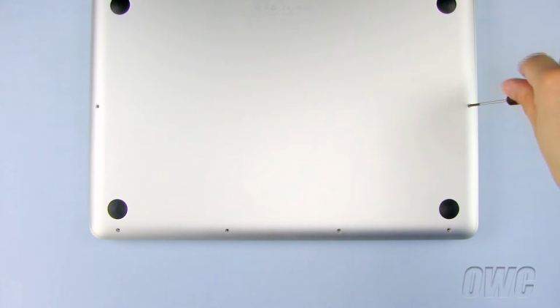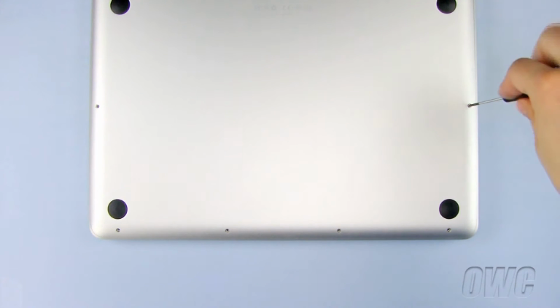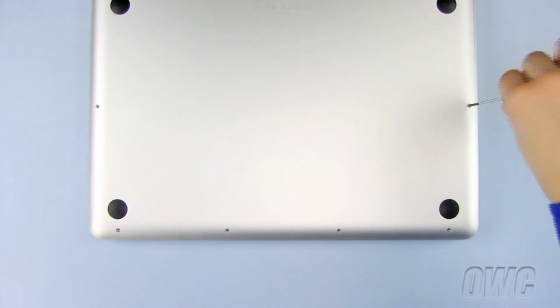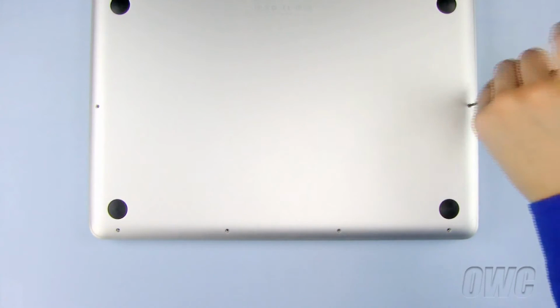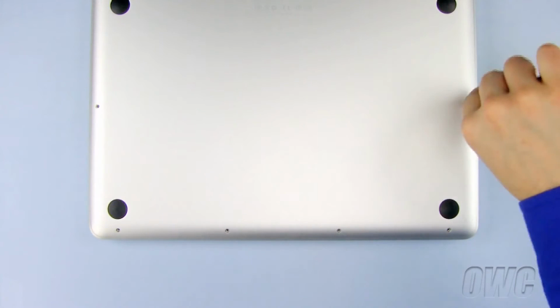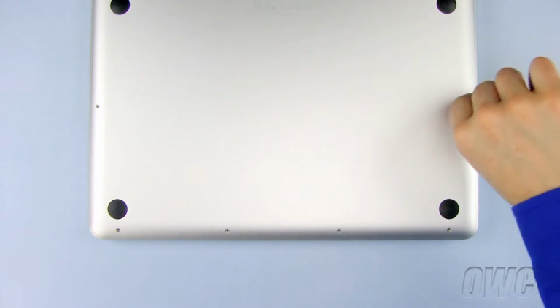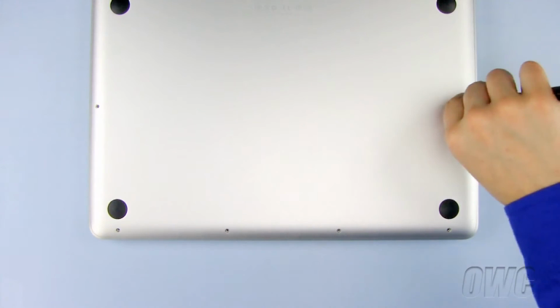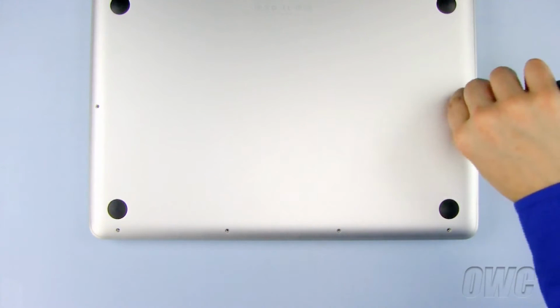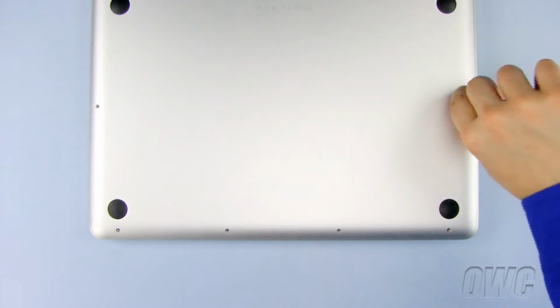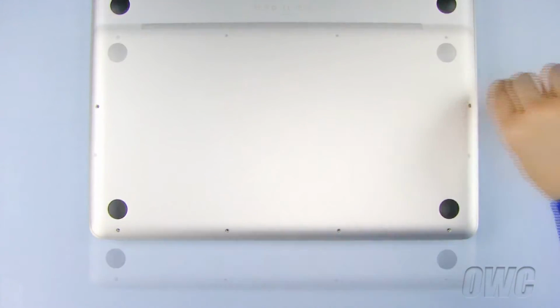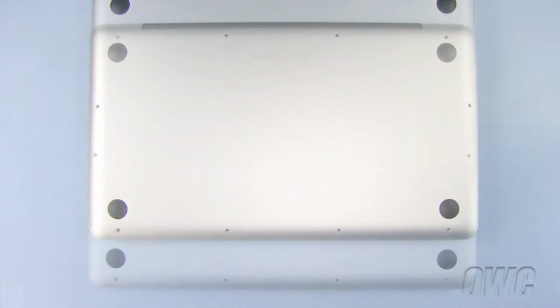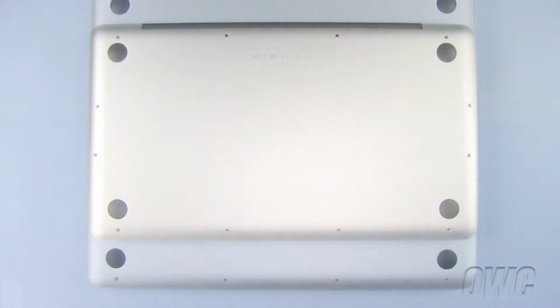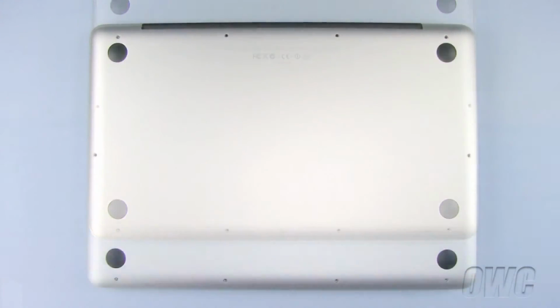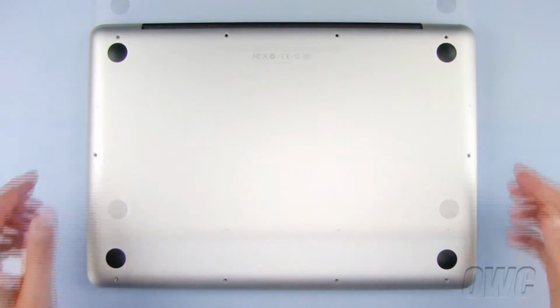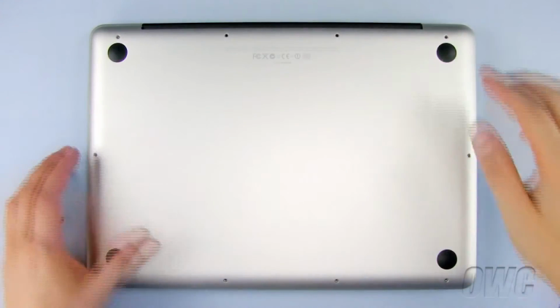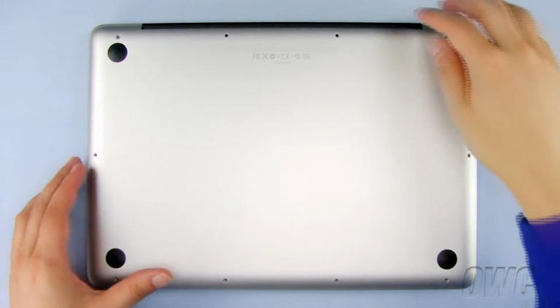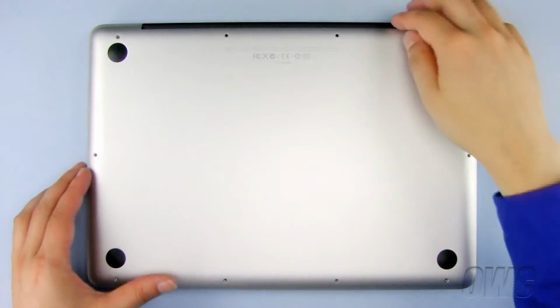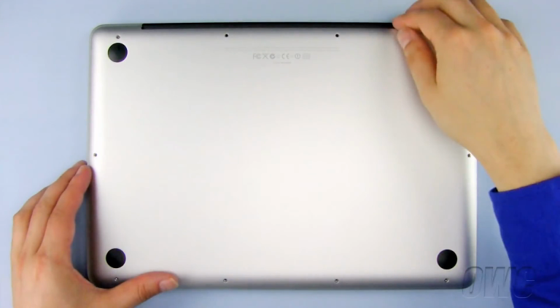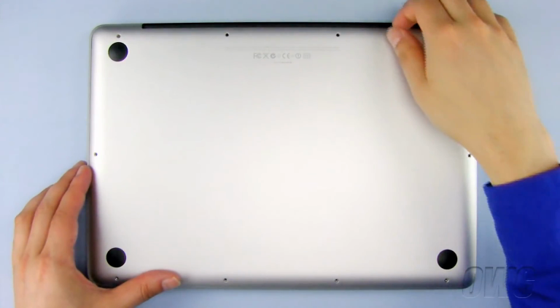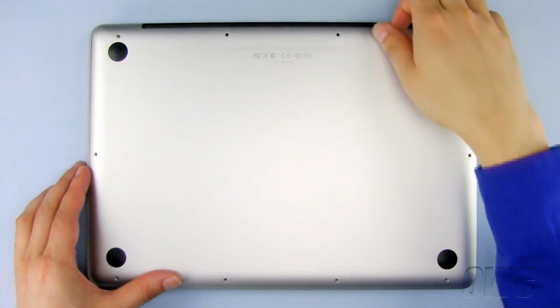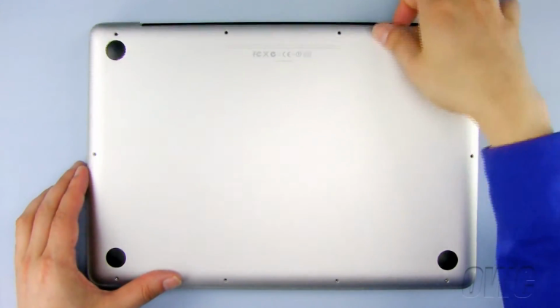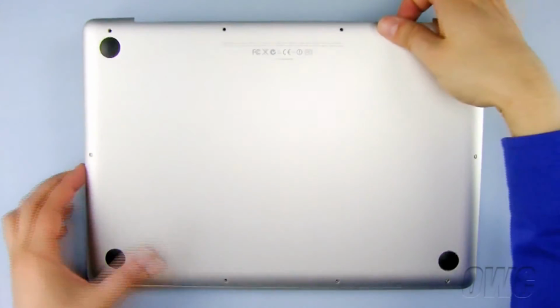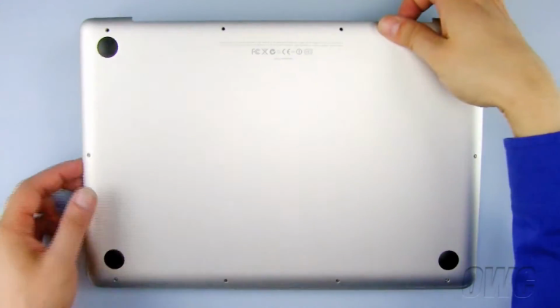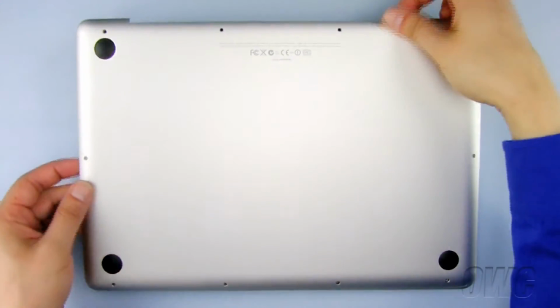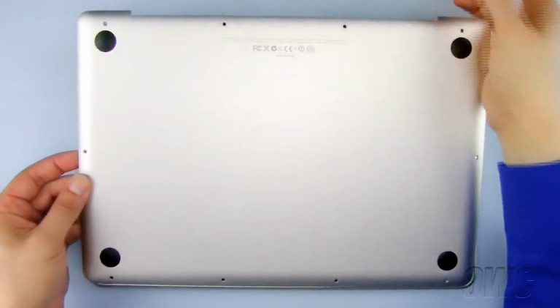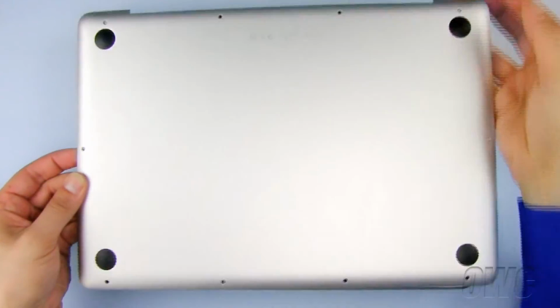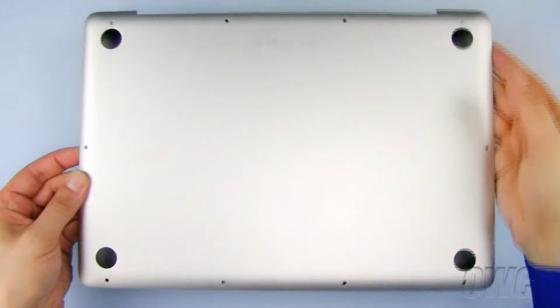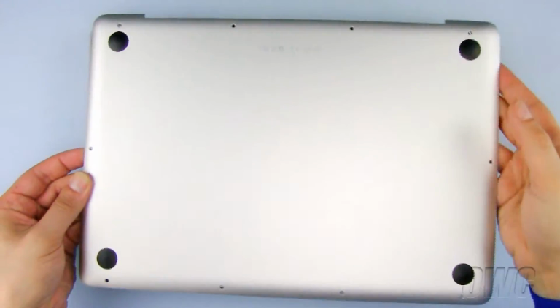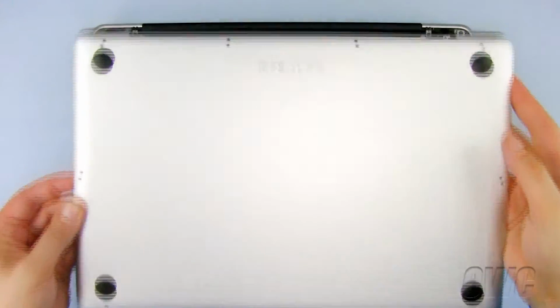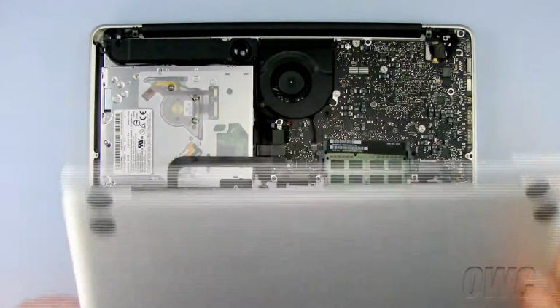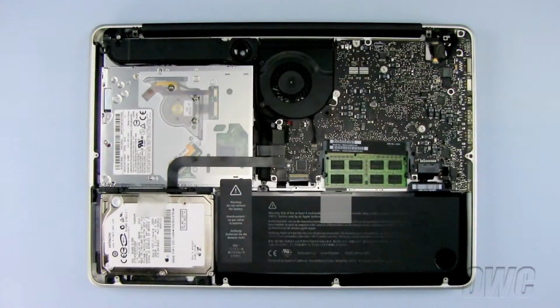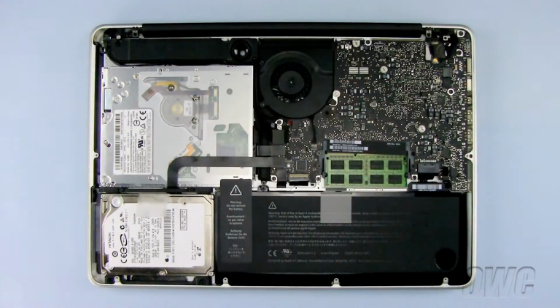Once all ten Phillips screws have been removed, lift up on the bottom of the MacBook Pro and set it aside.